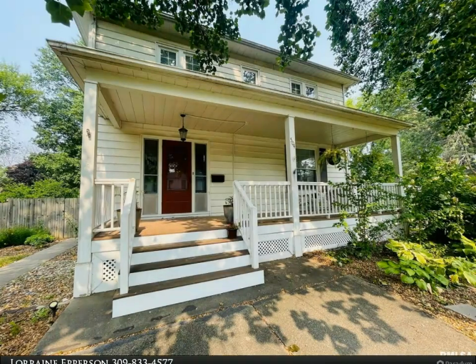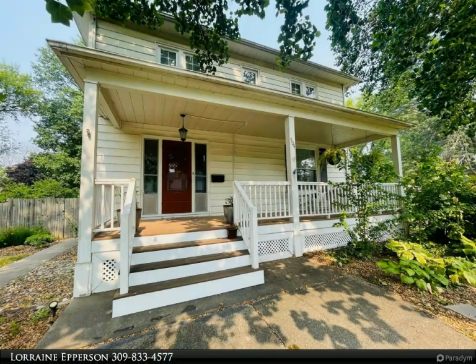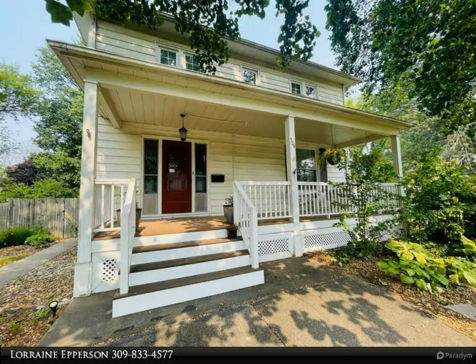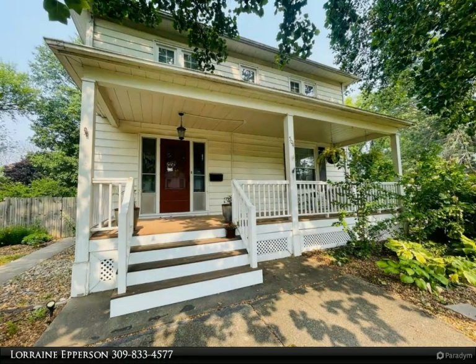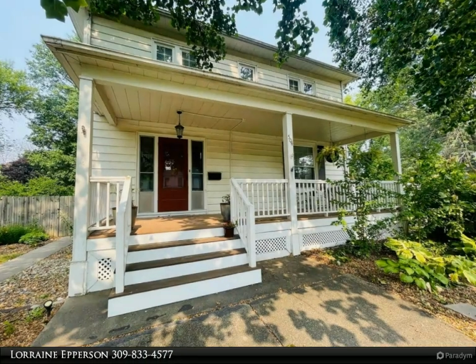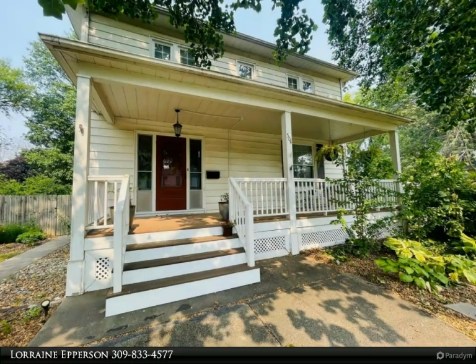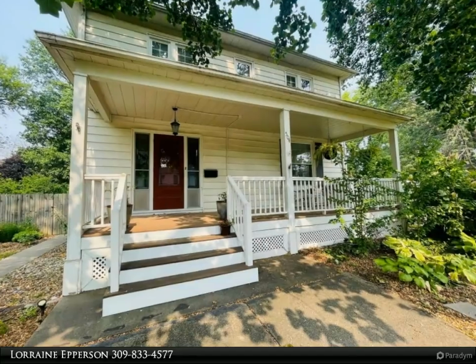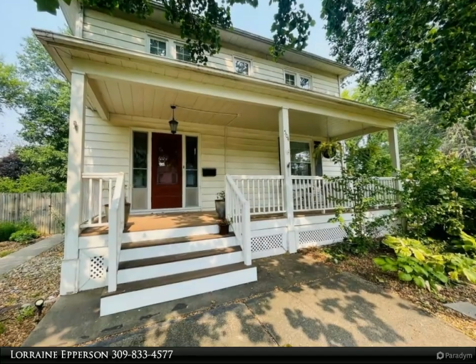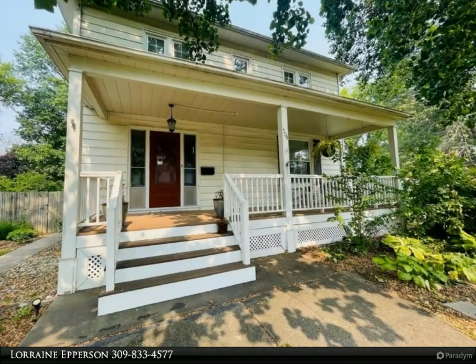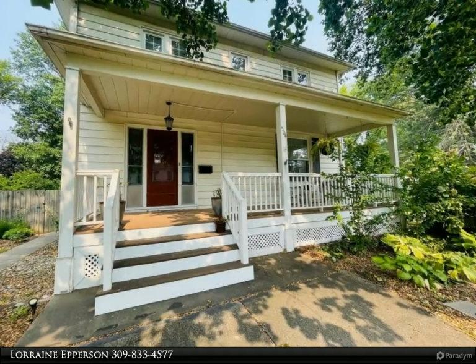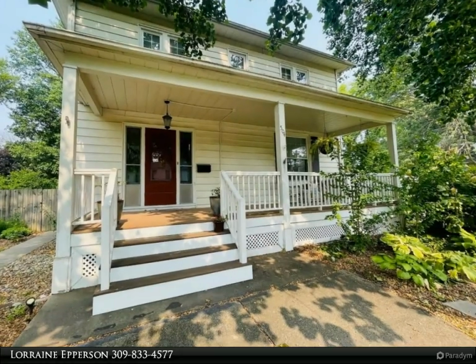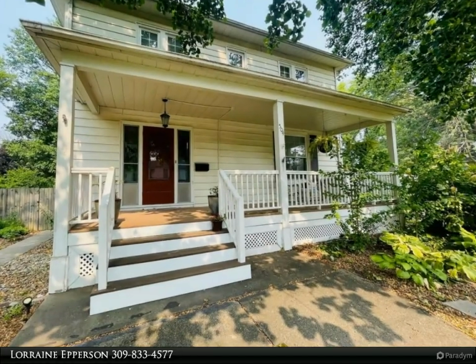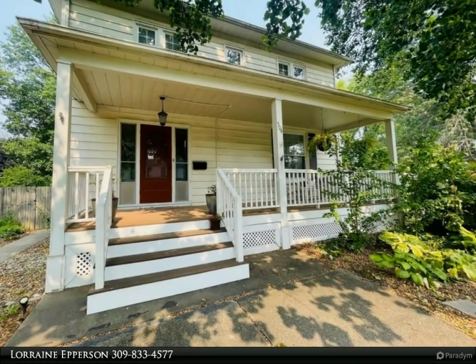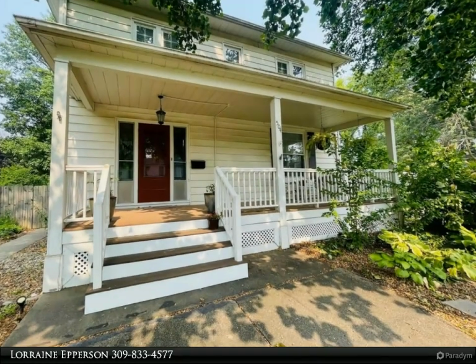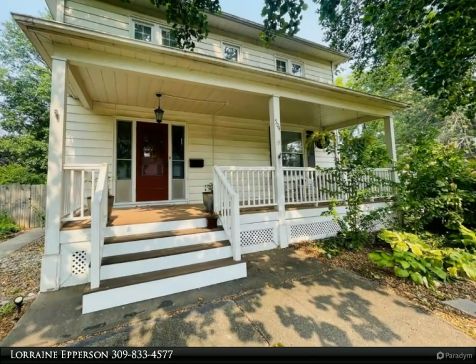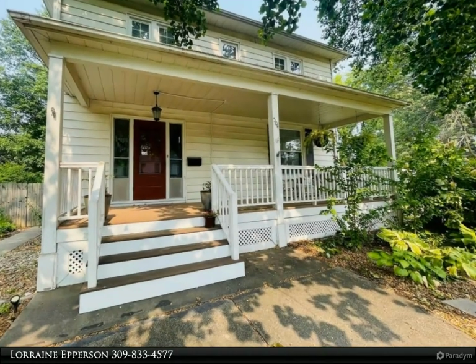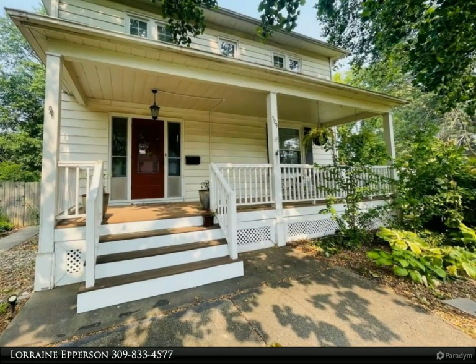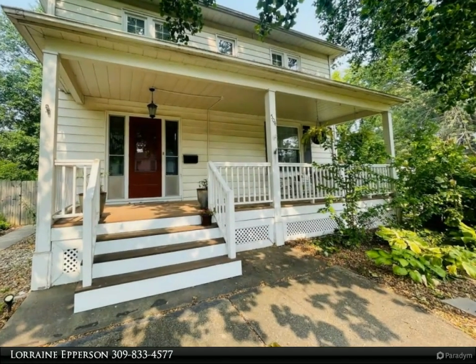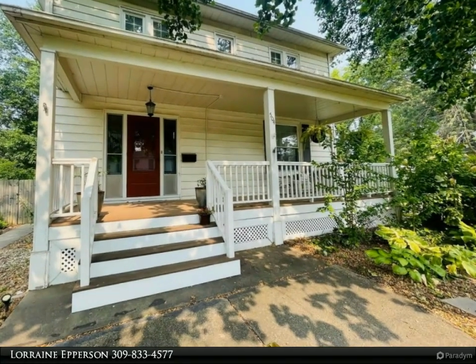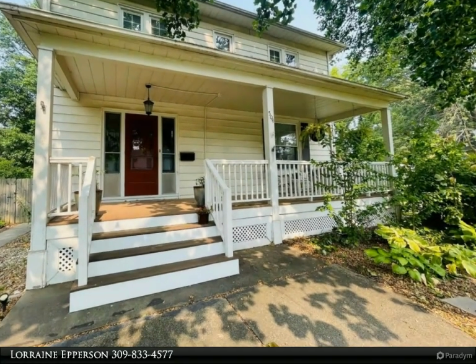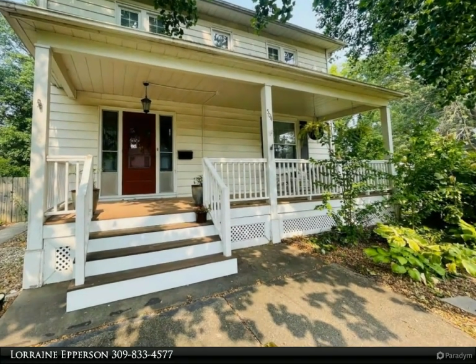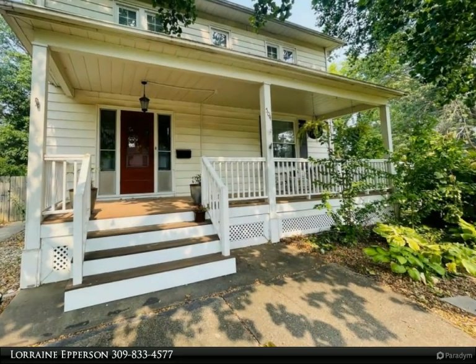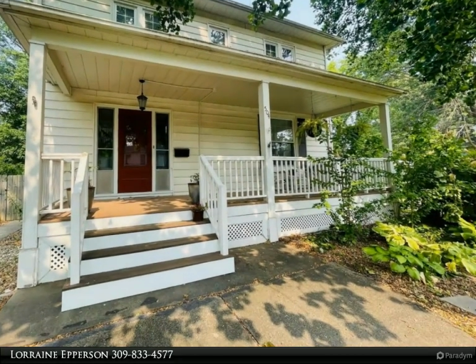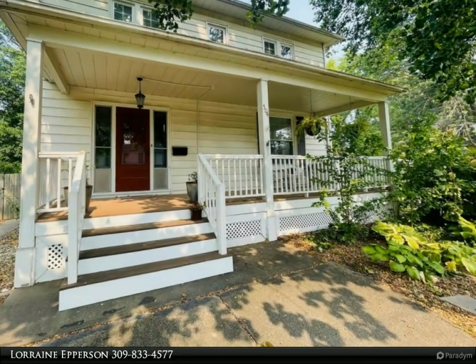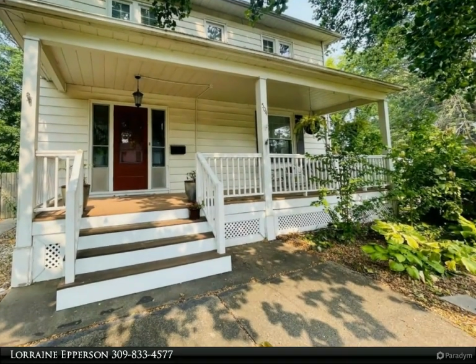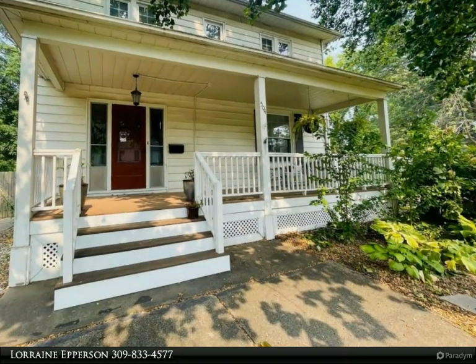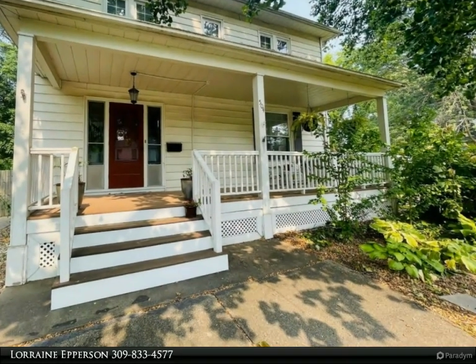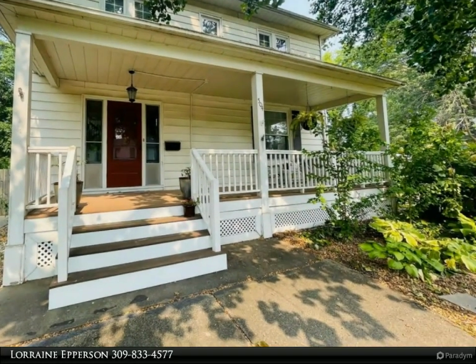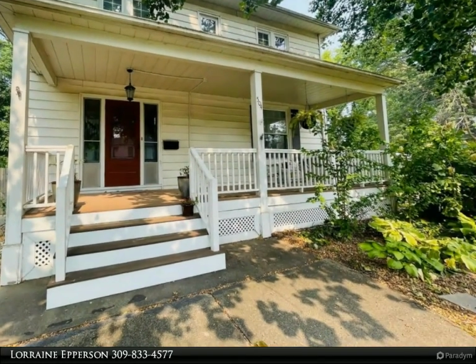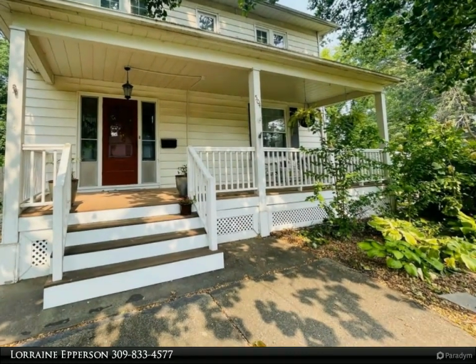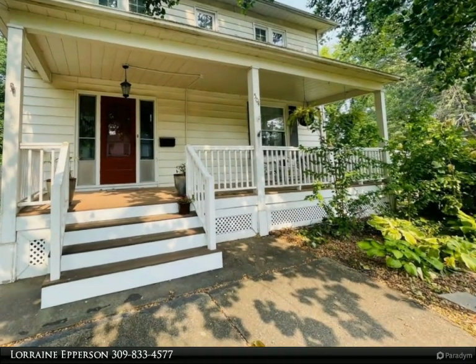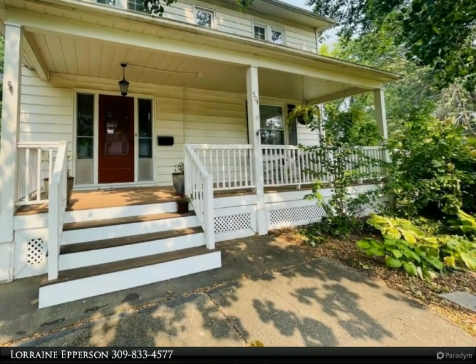This Century 21 Pertam Epperson Inc. property video is presented by Lorraine Epperson.